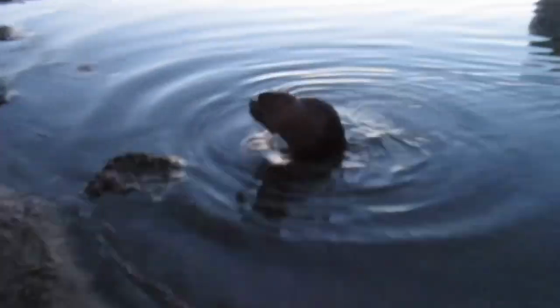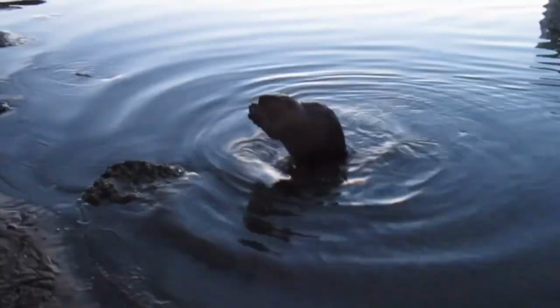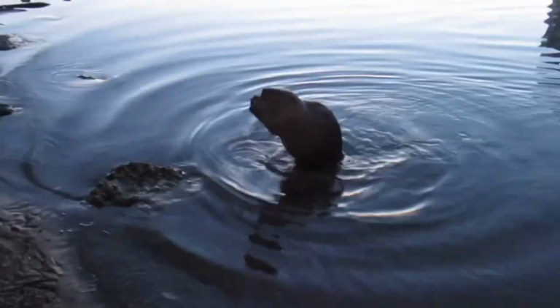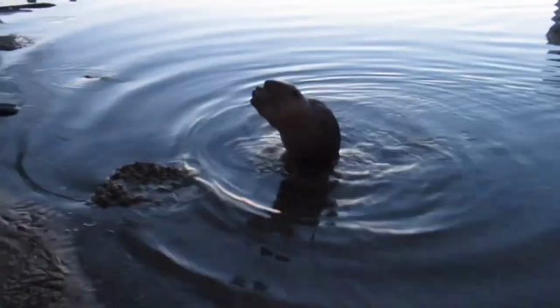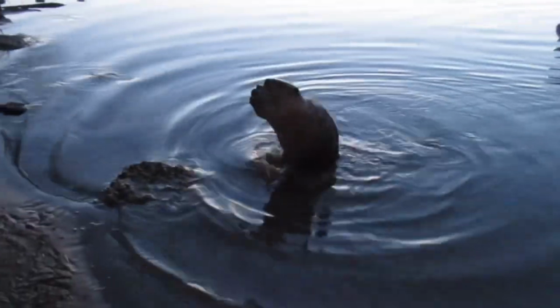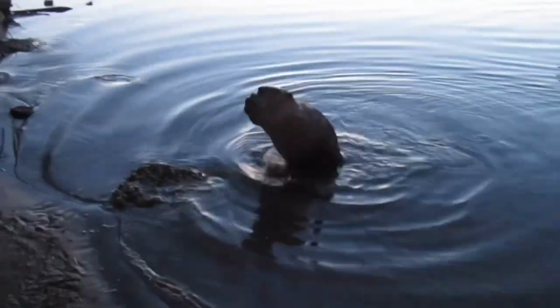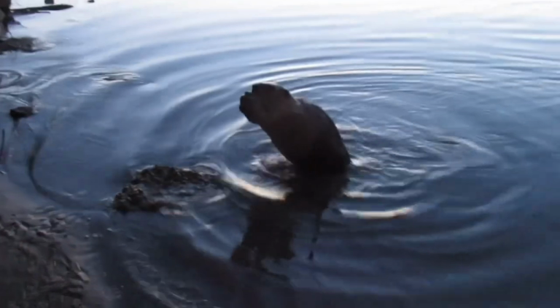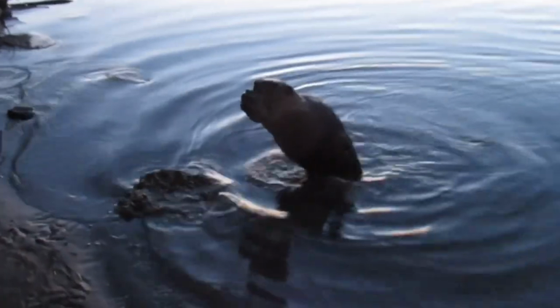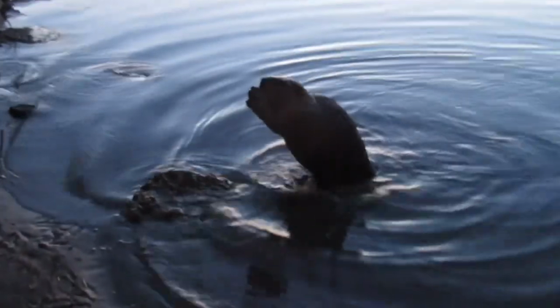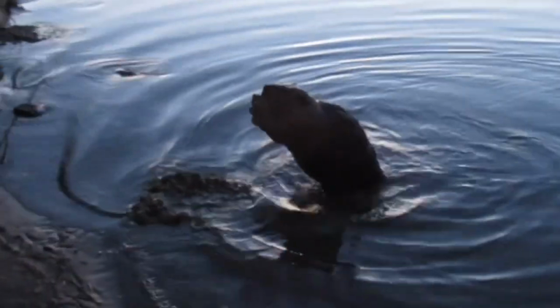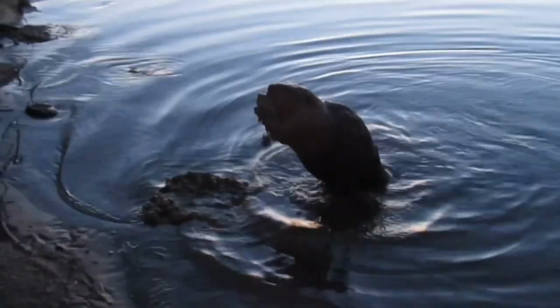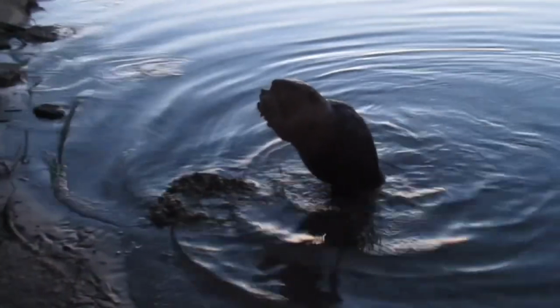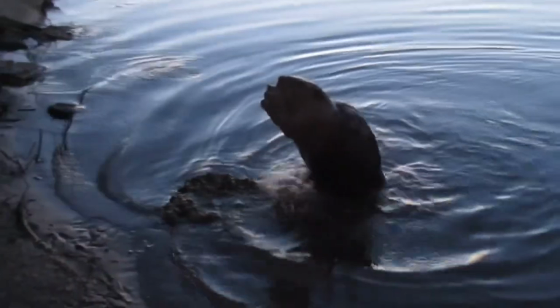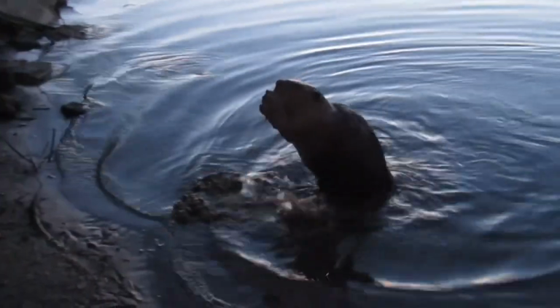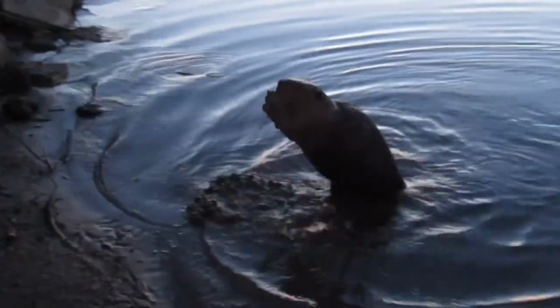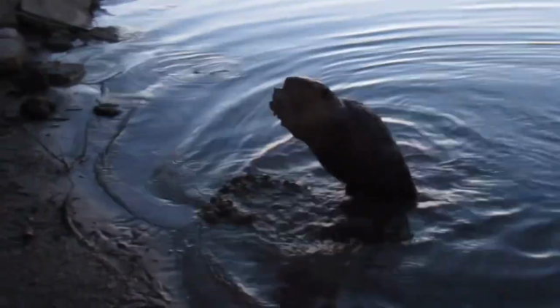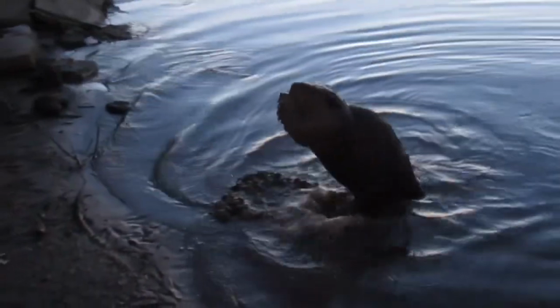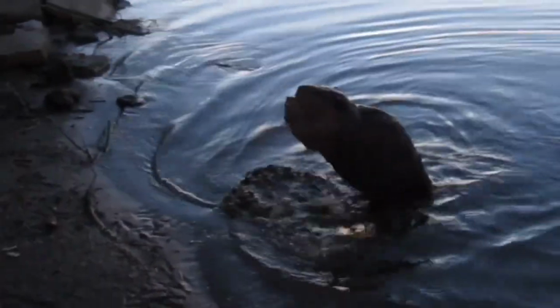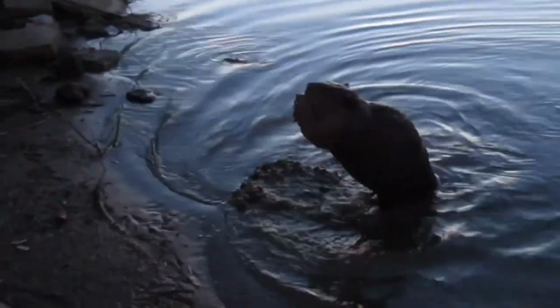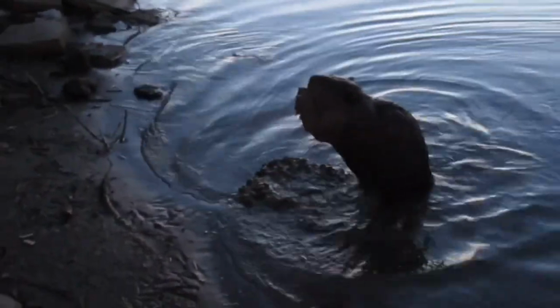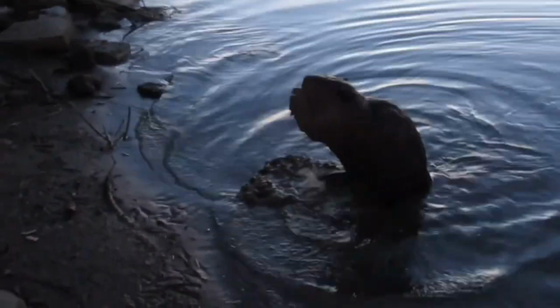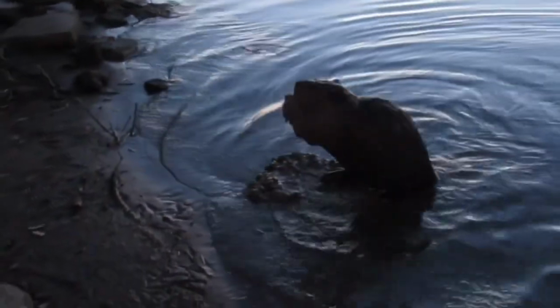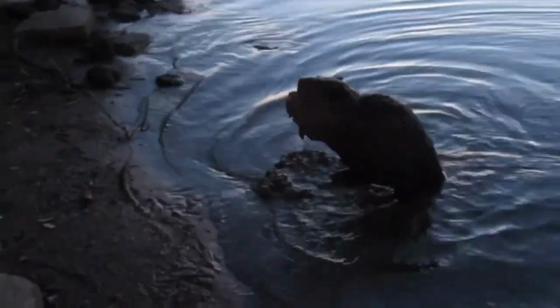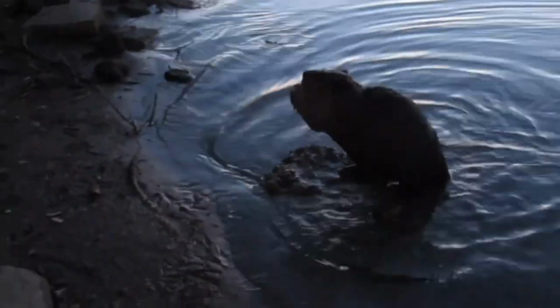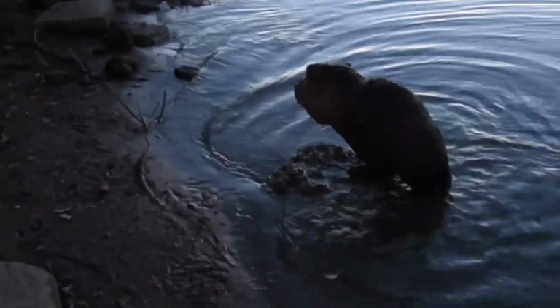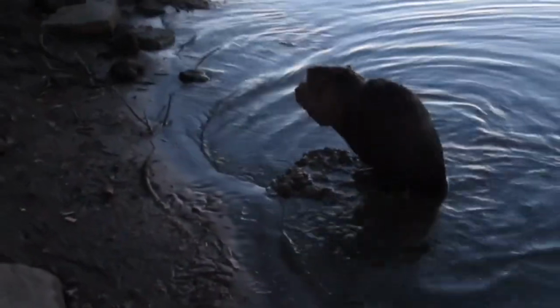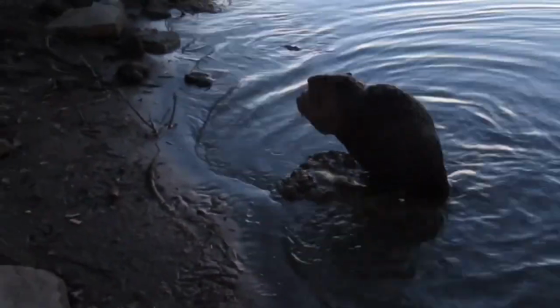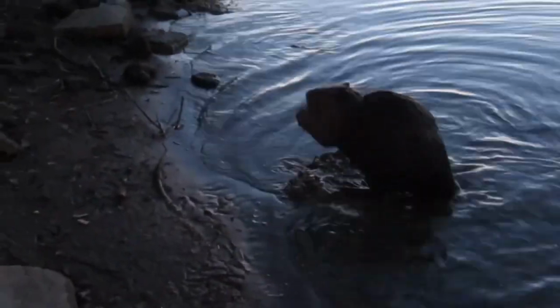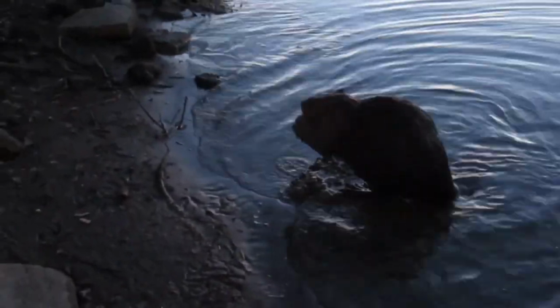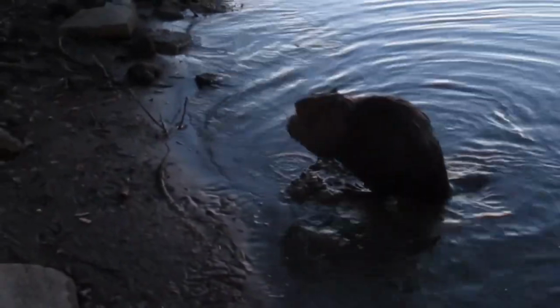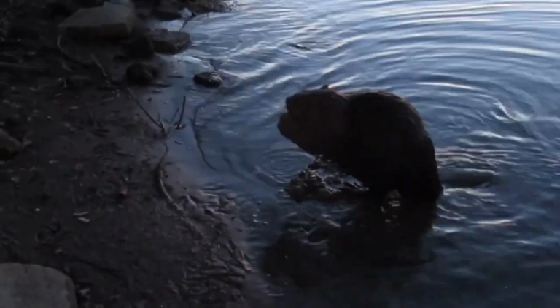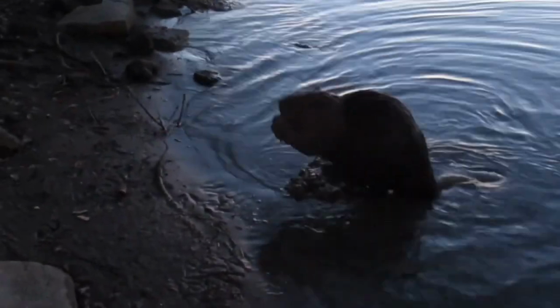And our last clip of the day is a beaver strutting out of the river just after dark.